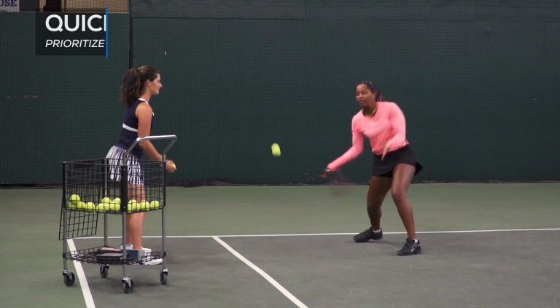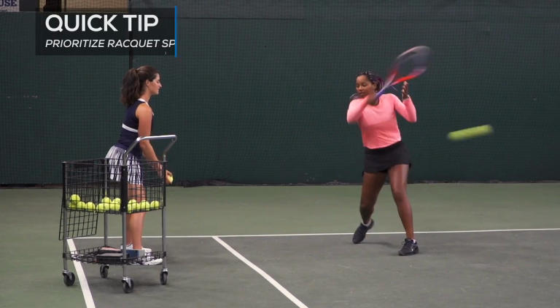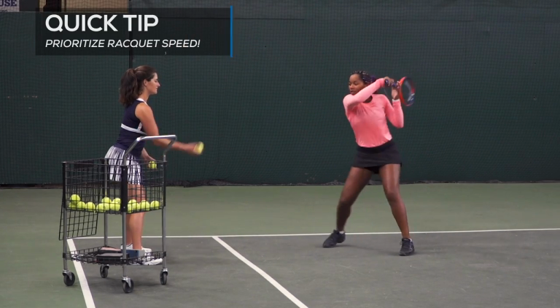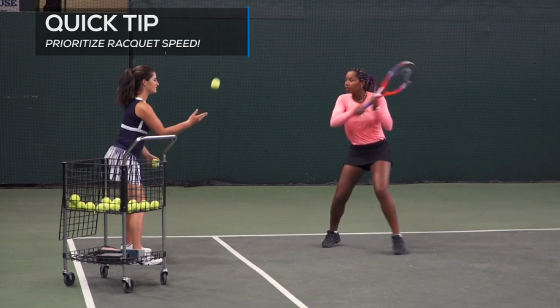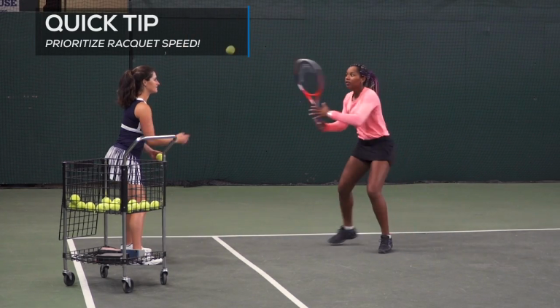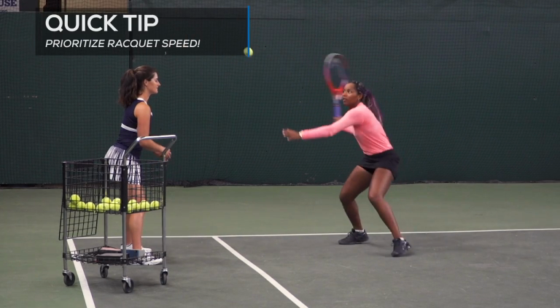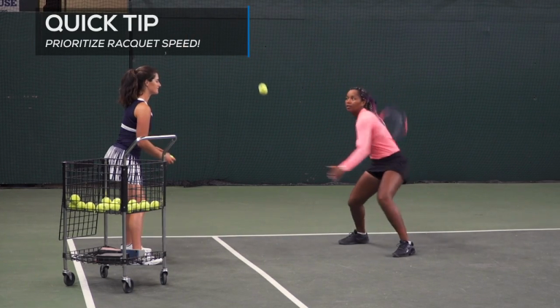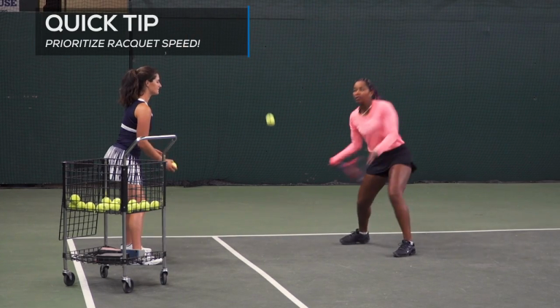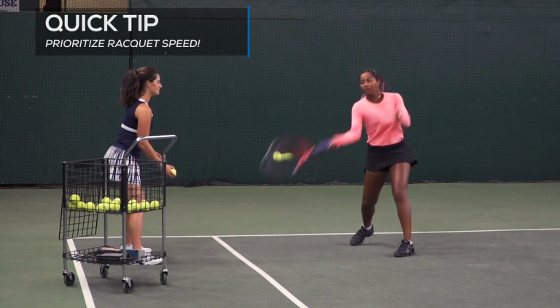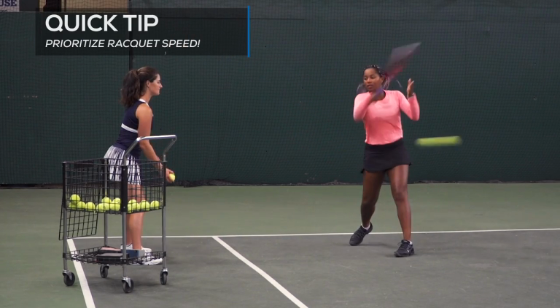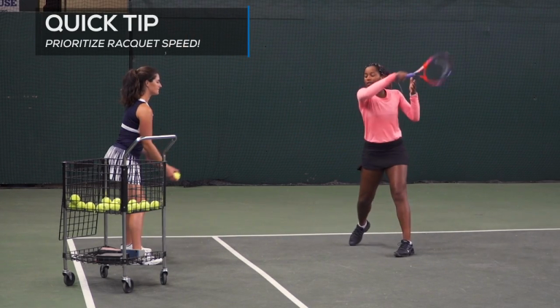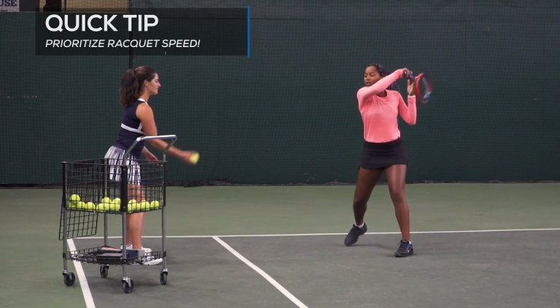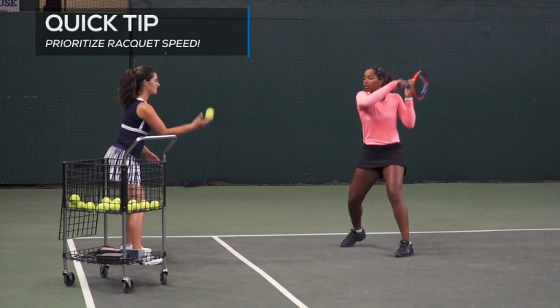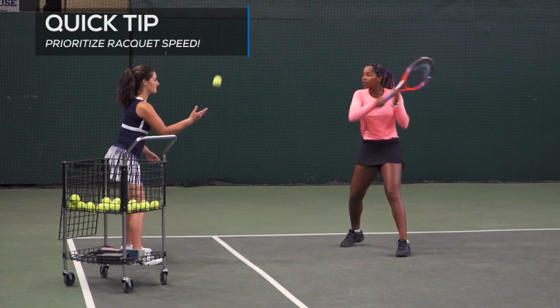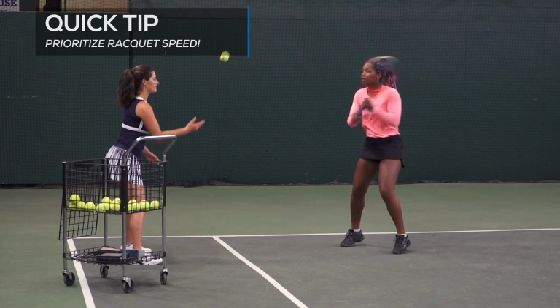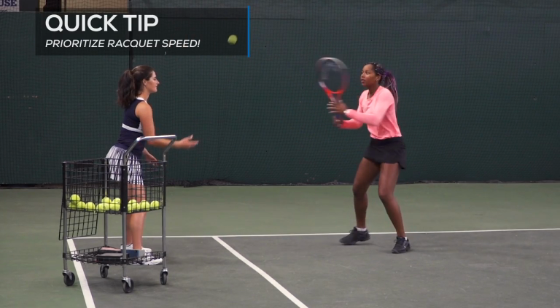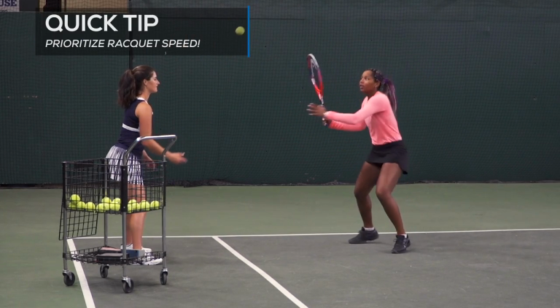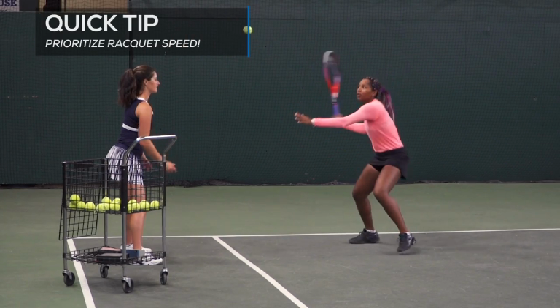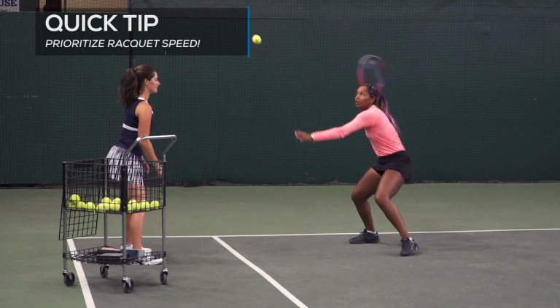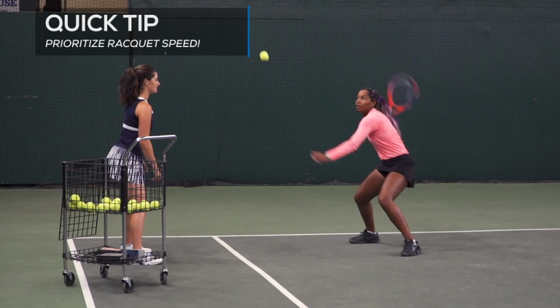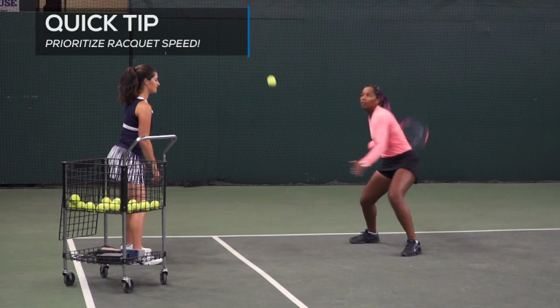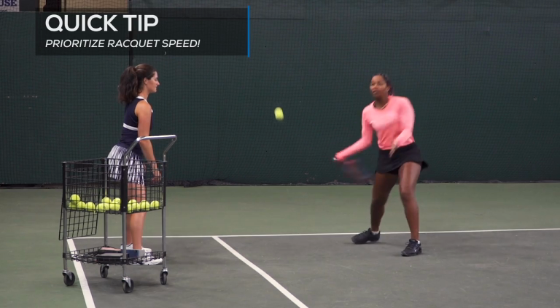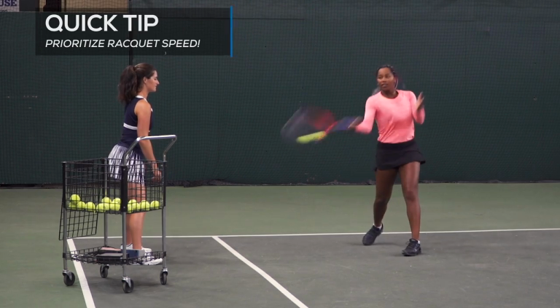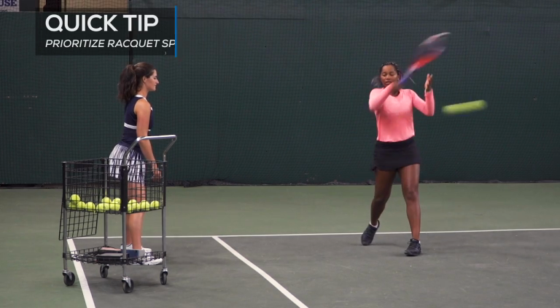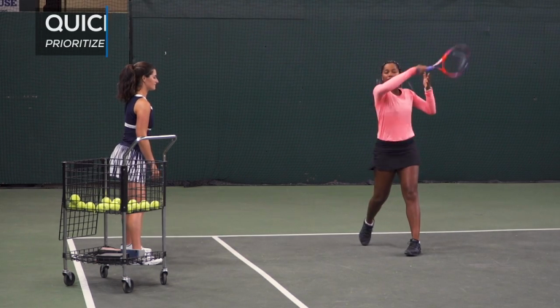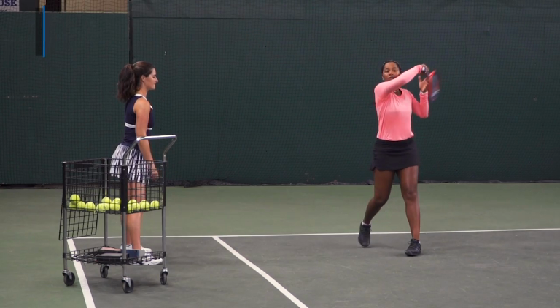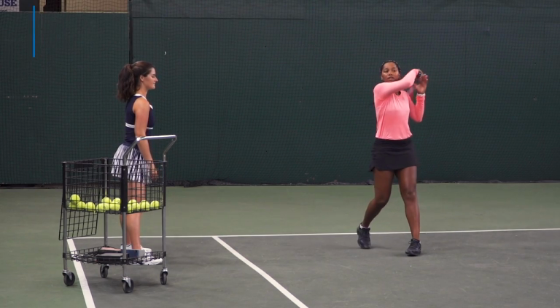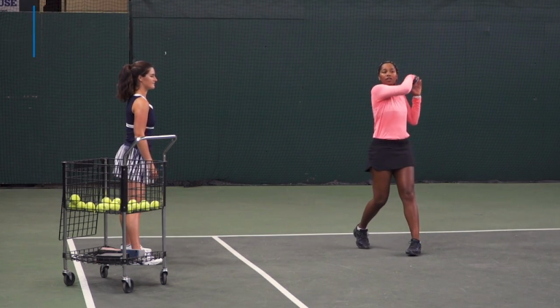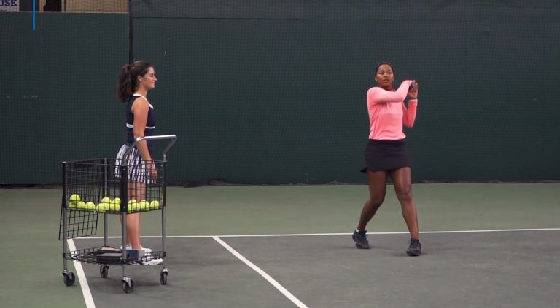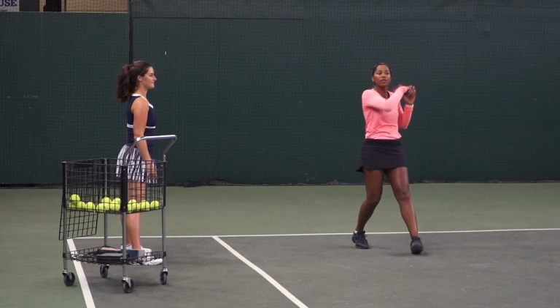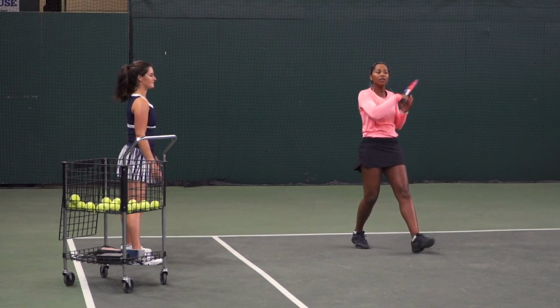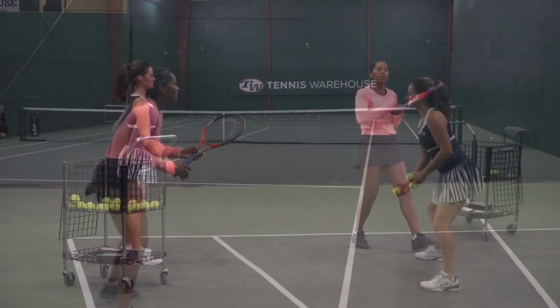You don't have to worry about where the ball is going. The purpose of this drill is to focus on racket head speed.